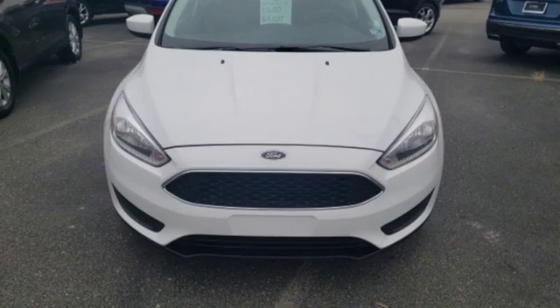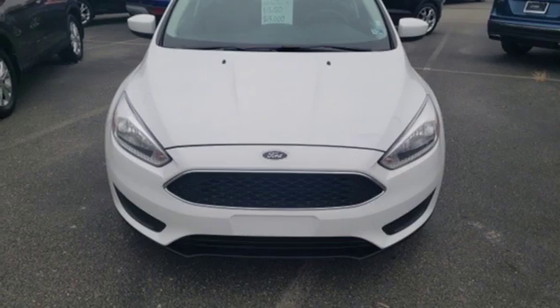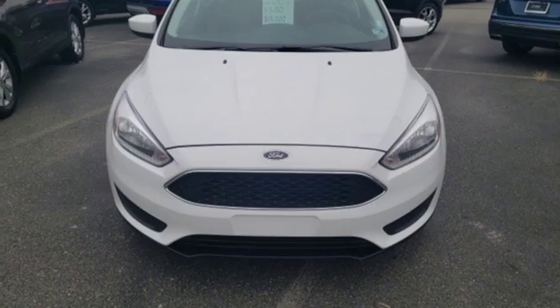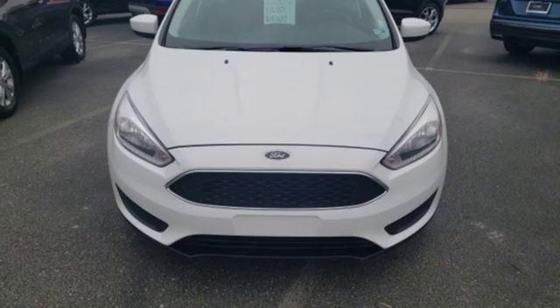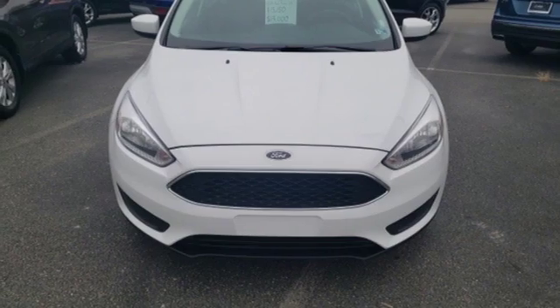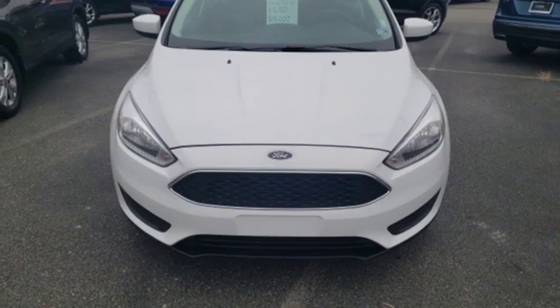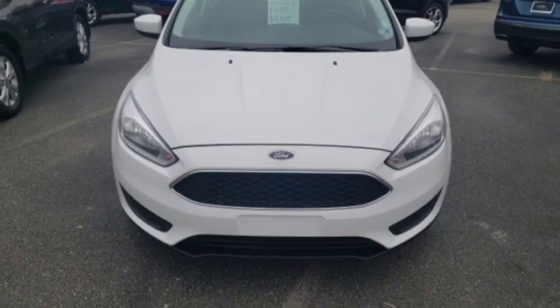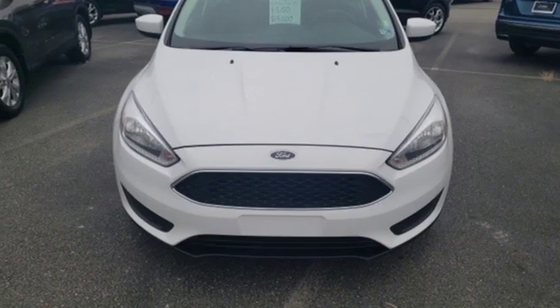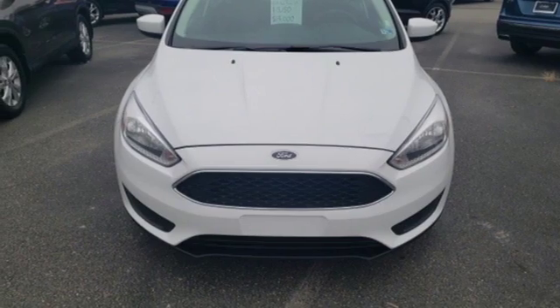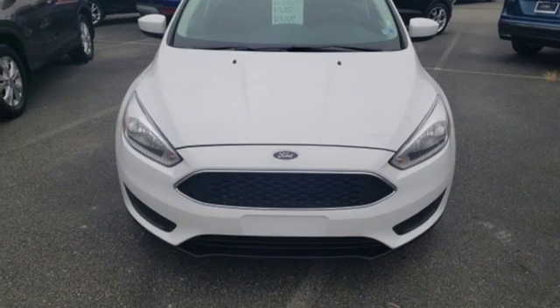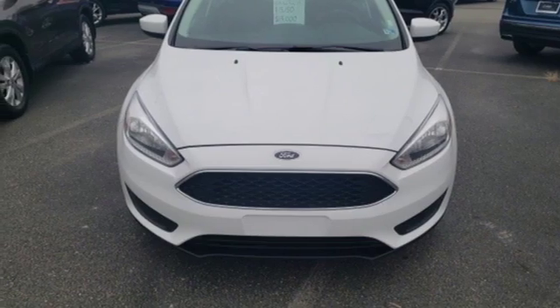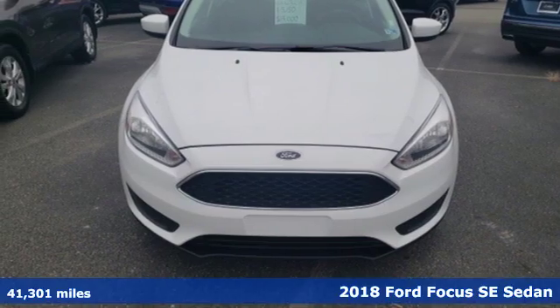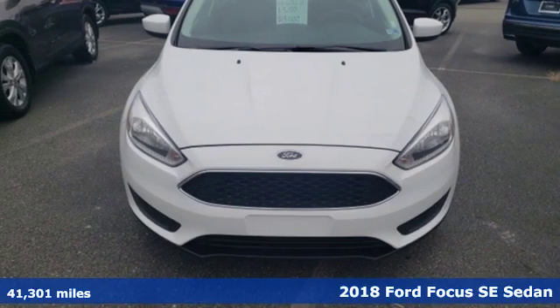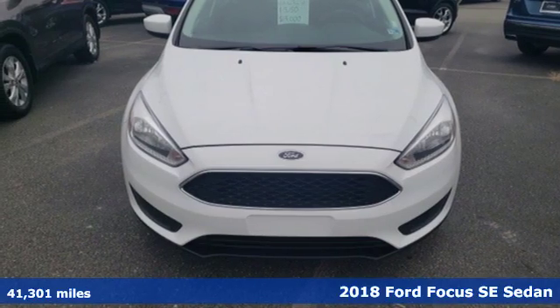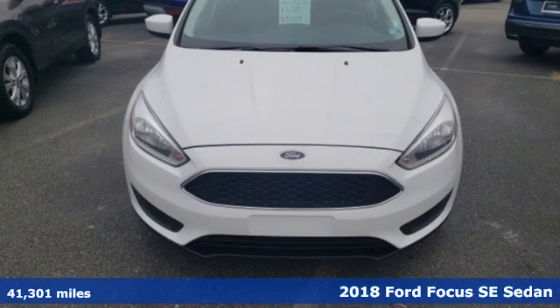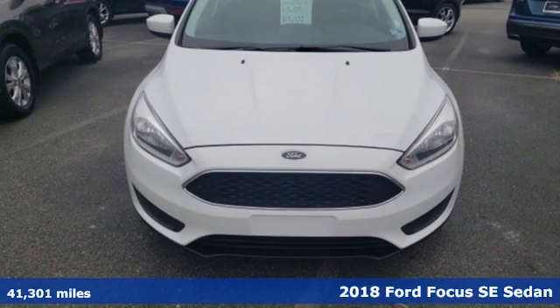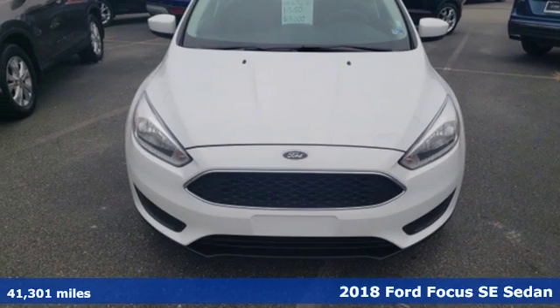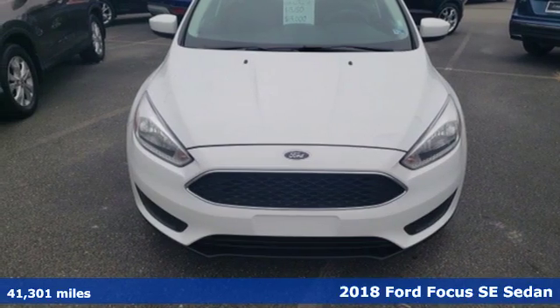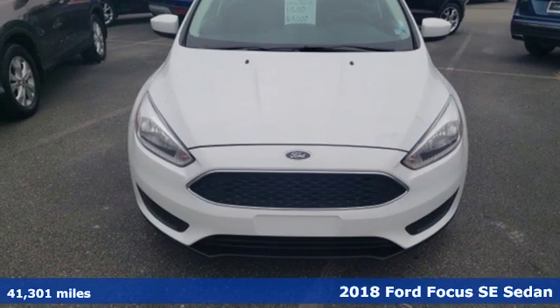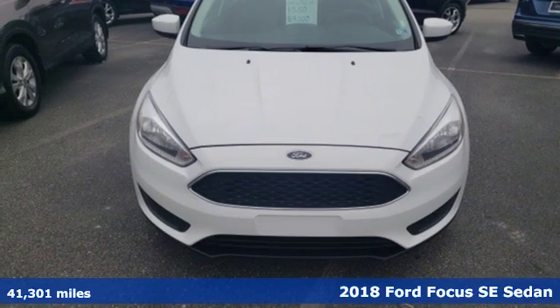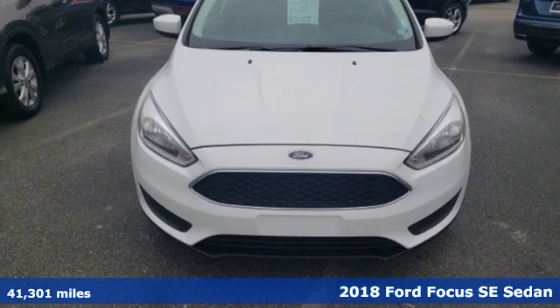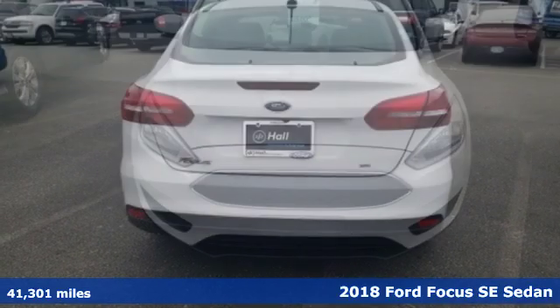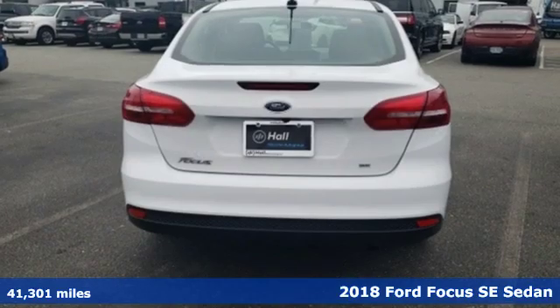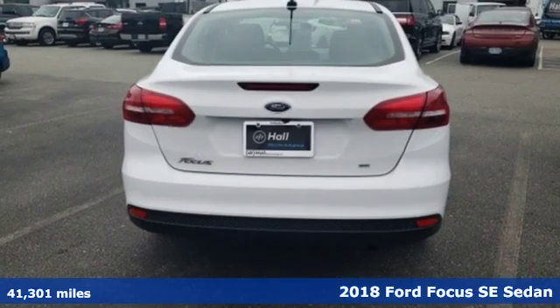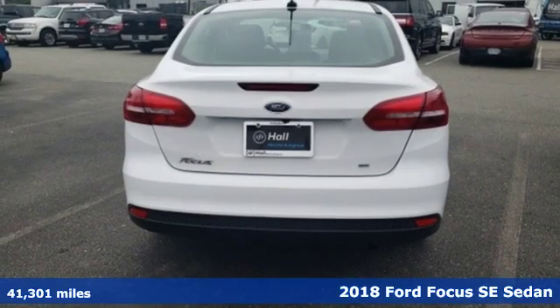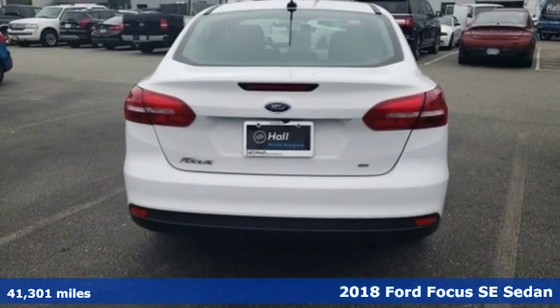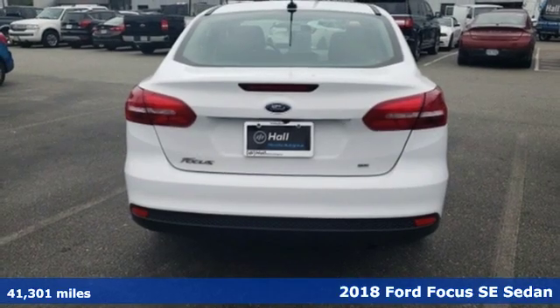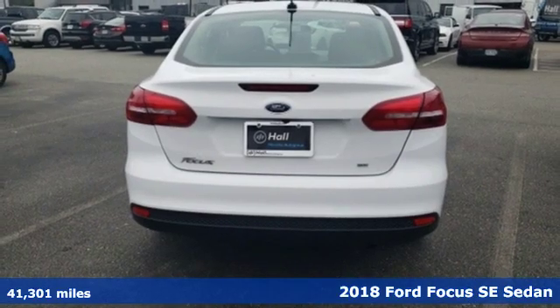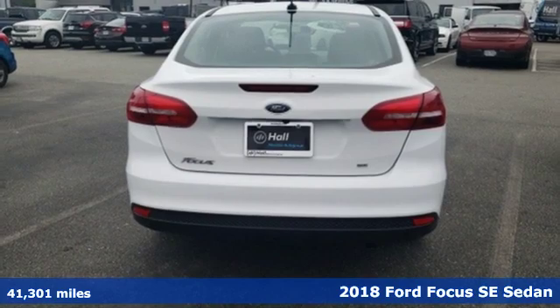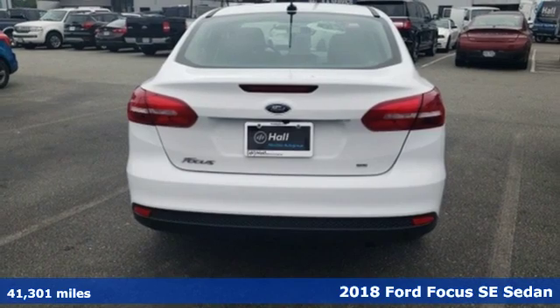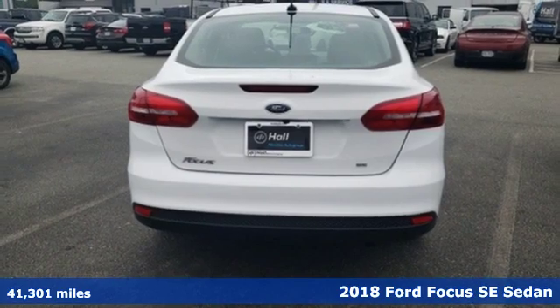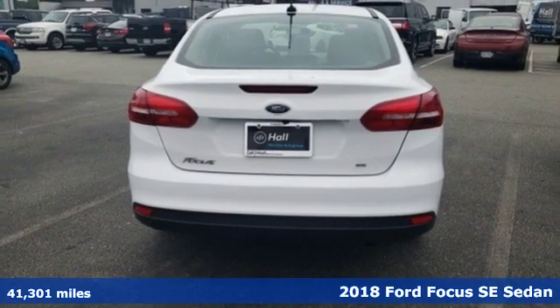Here's a 2018 Ford Focus. Ford, where tradition meets innovation.